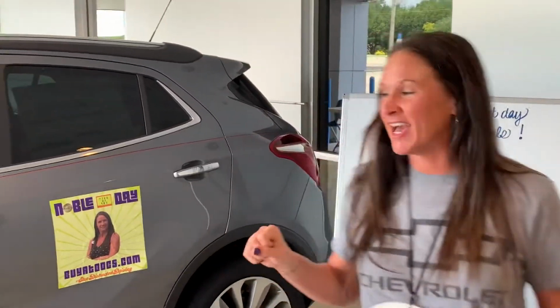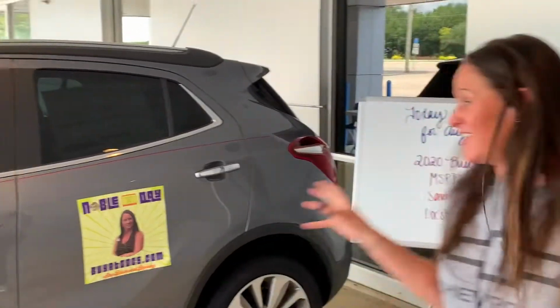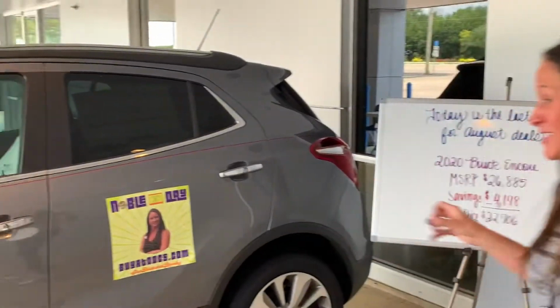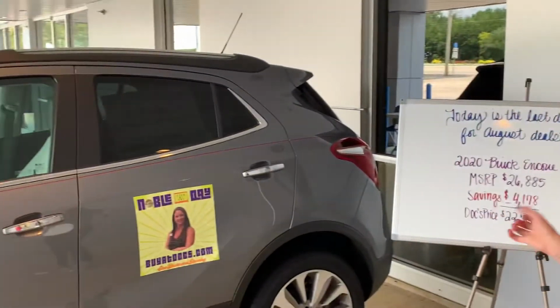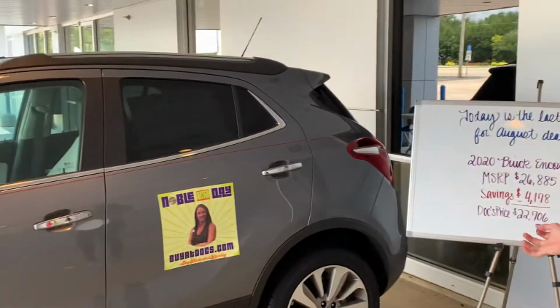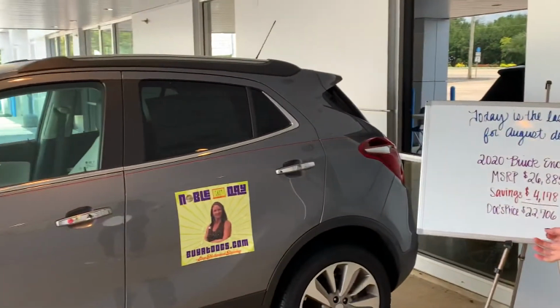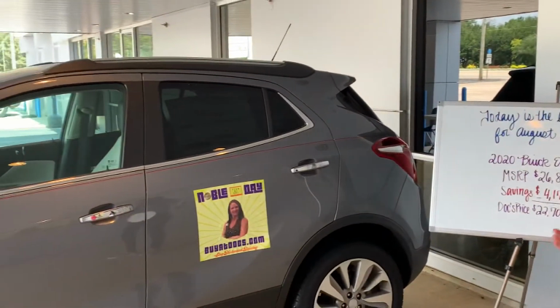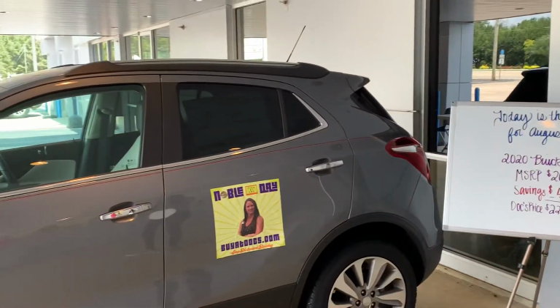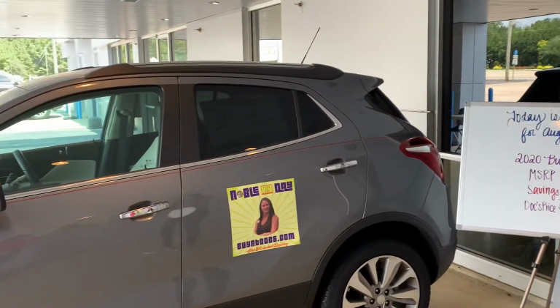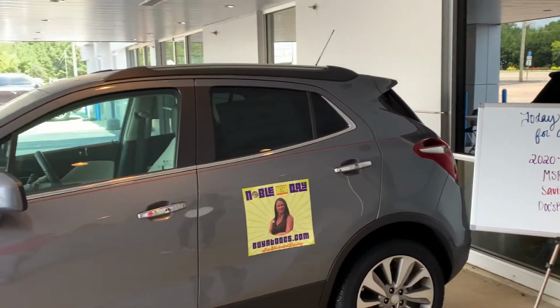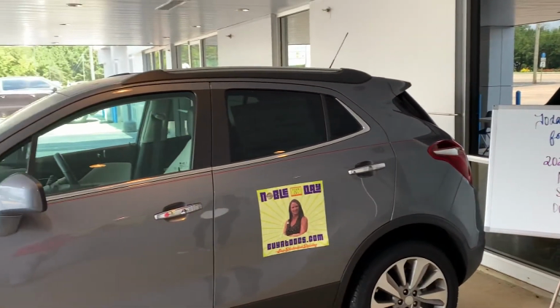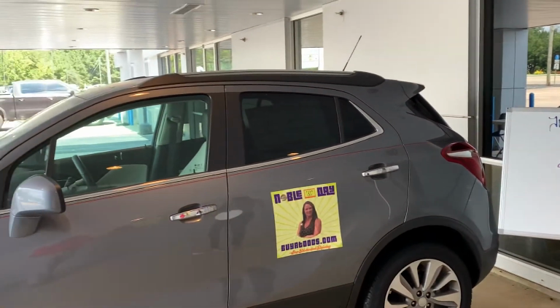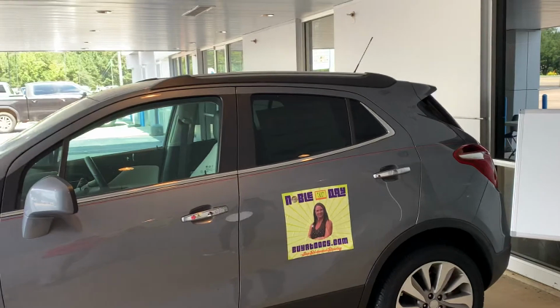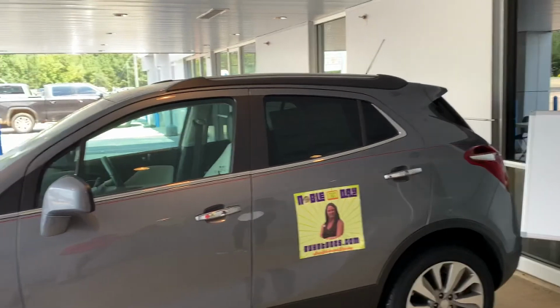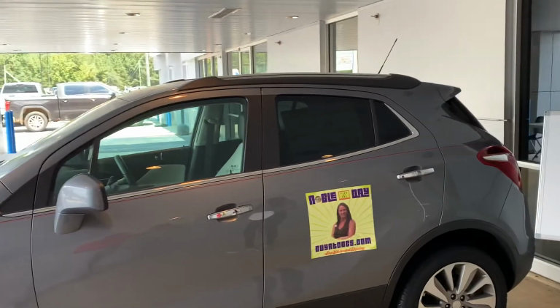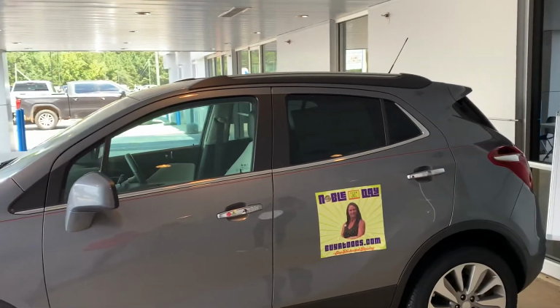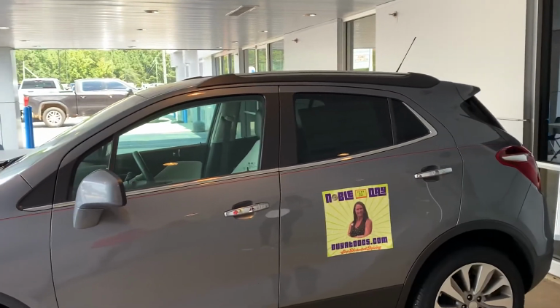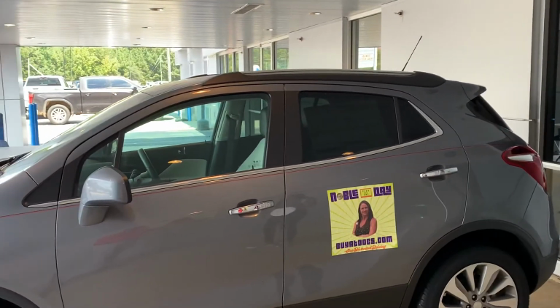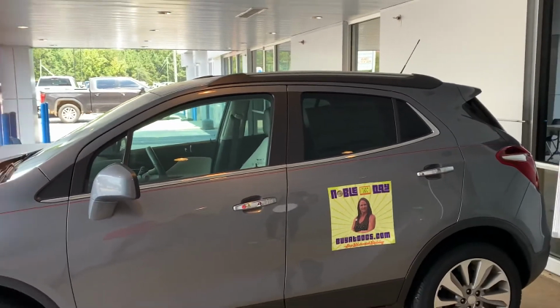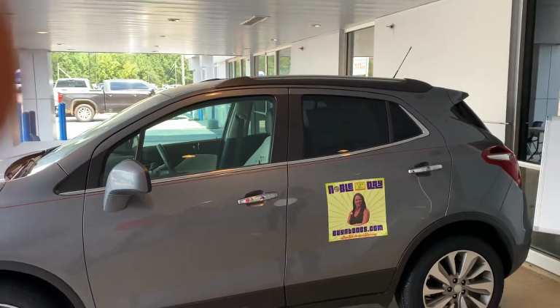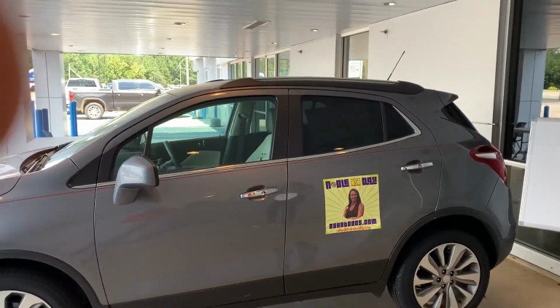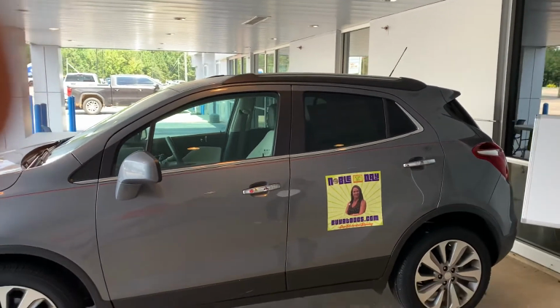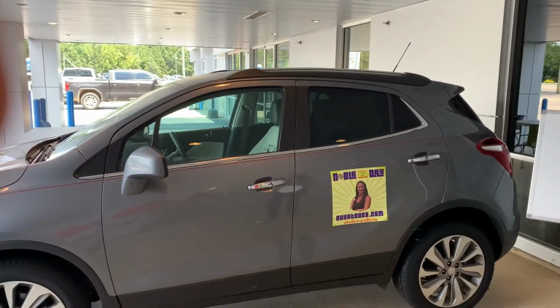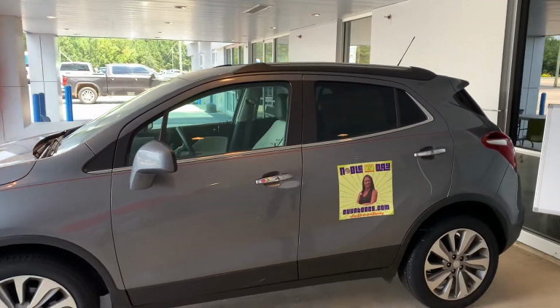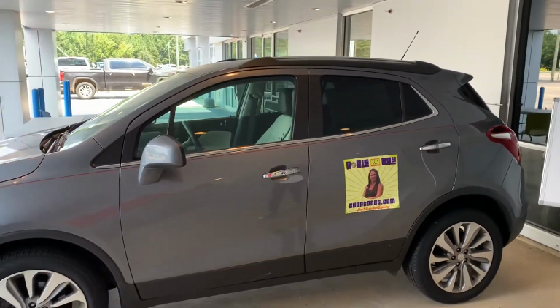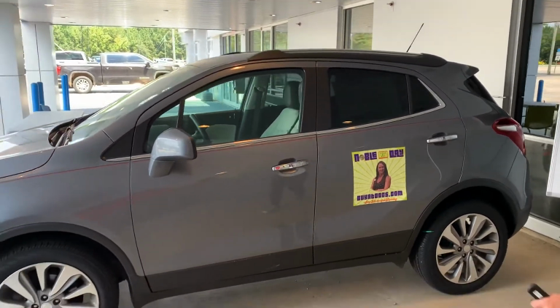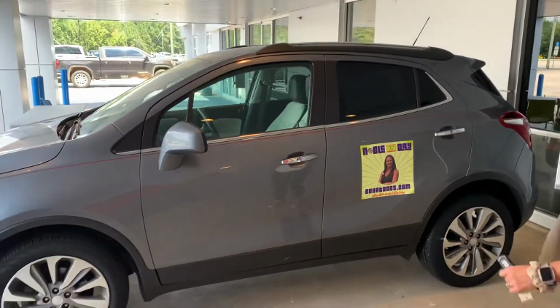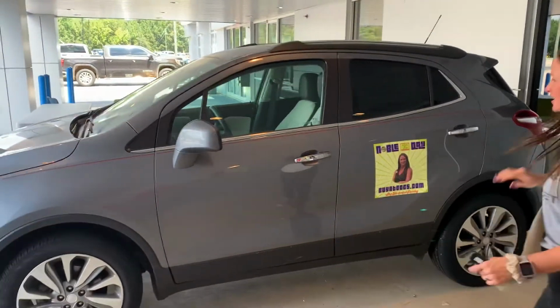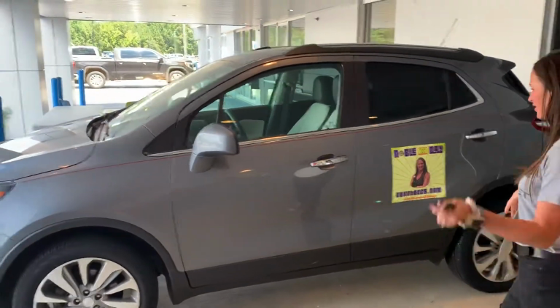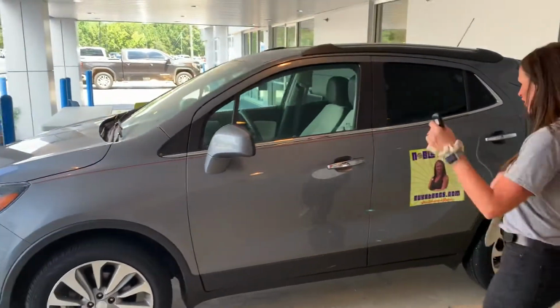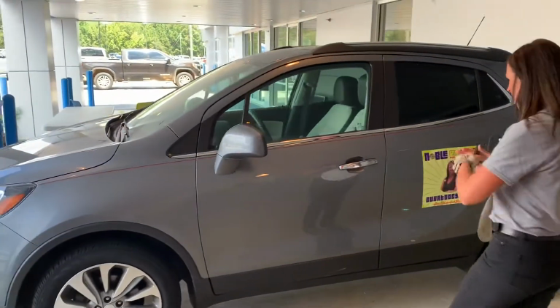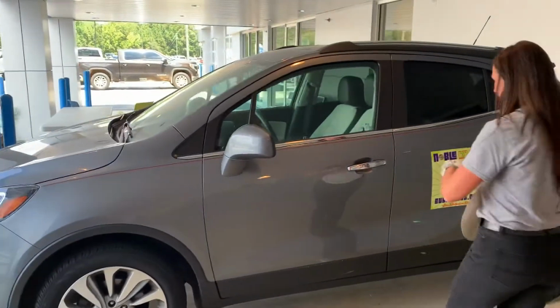For a brand new vehicle, guys, and this is a Buick — every Buick I have ever seen has been very nice and a very smooth ride. So let's check it out.